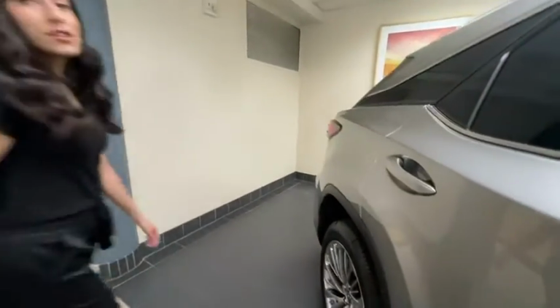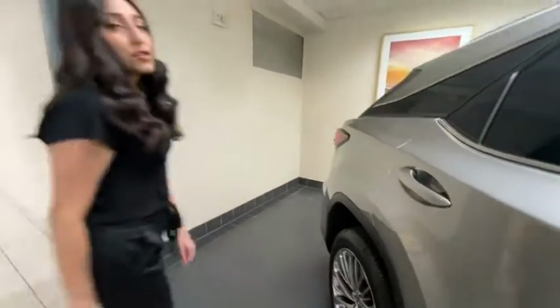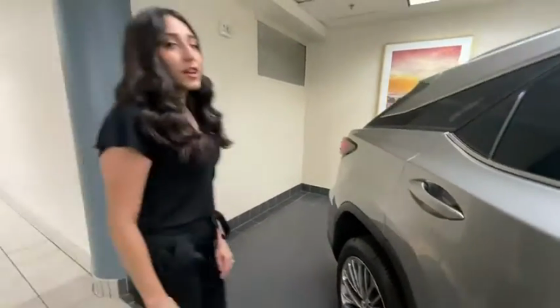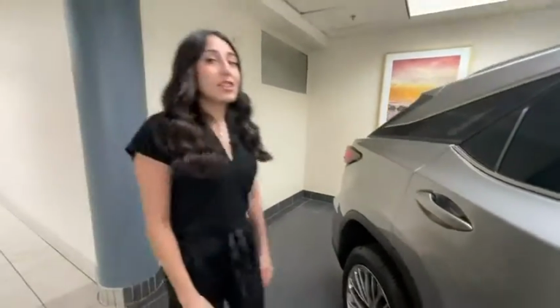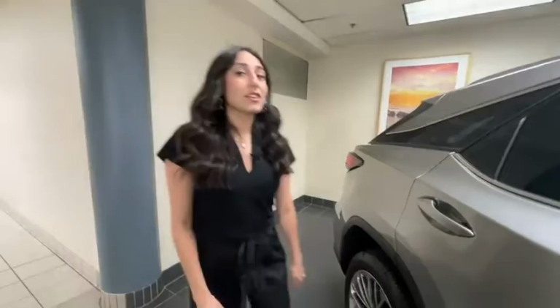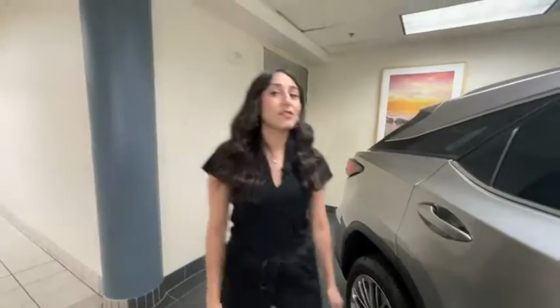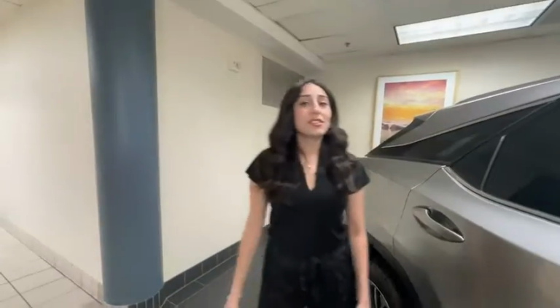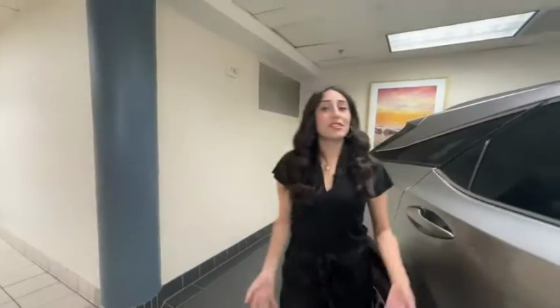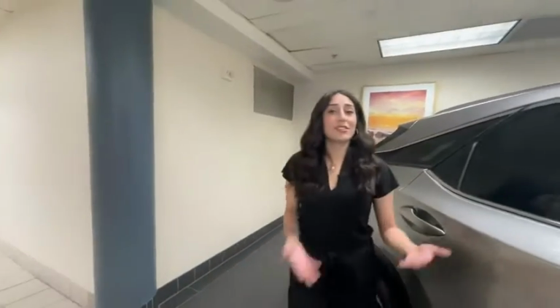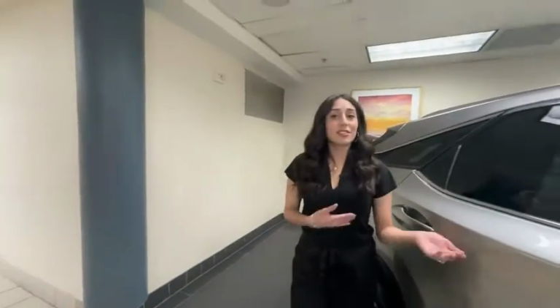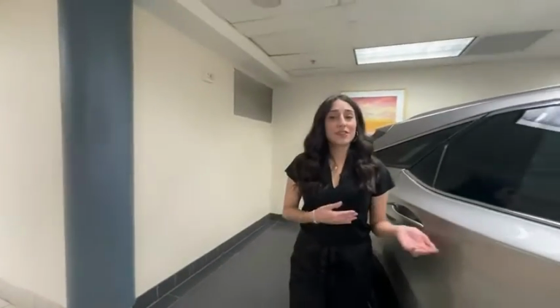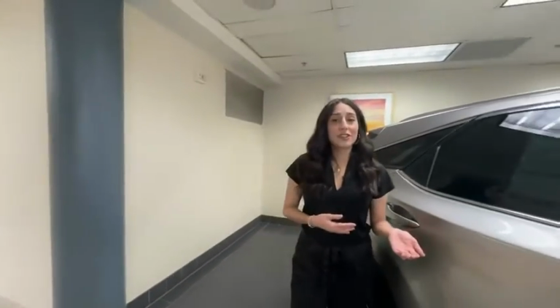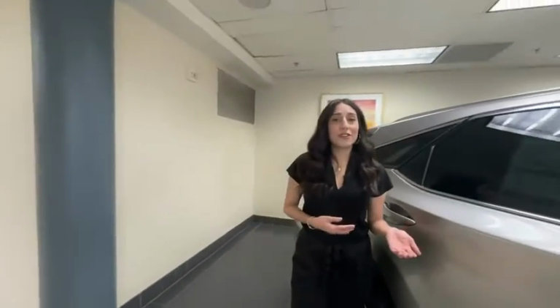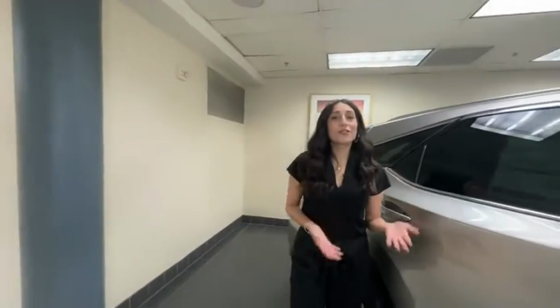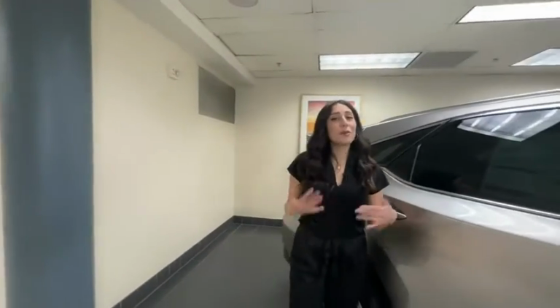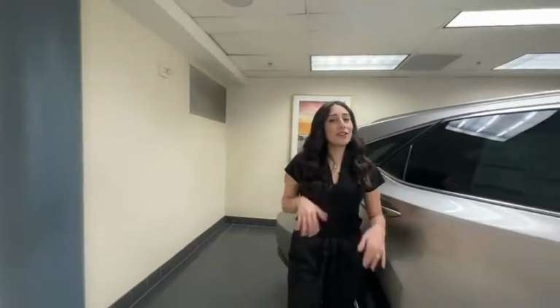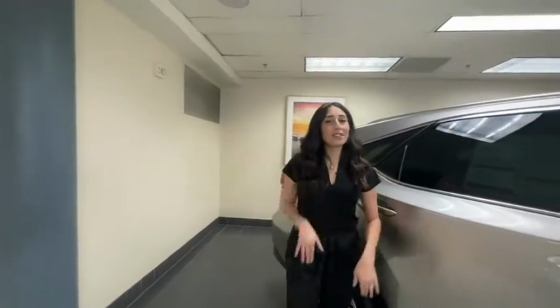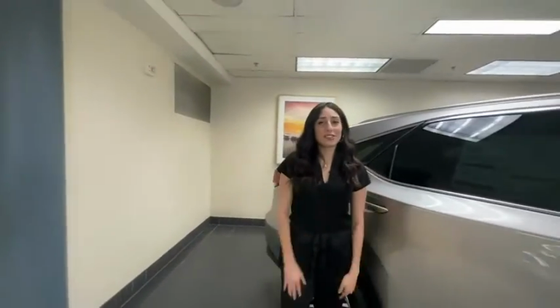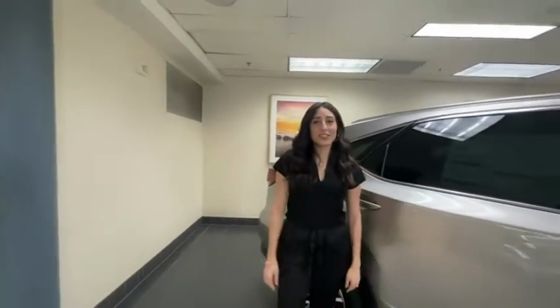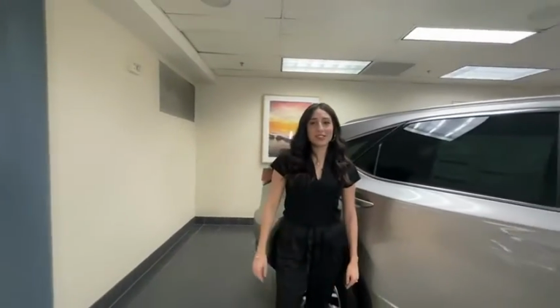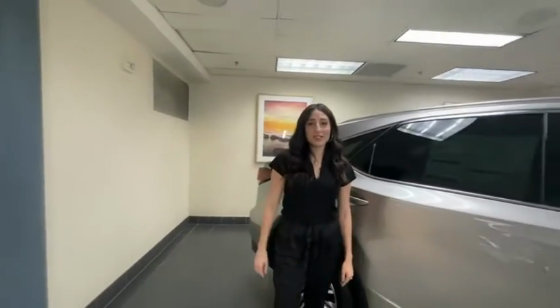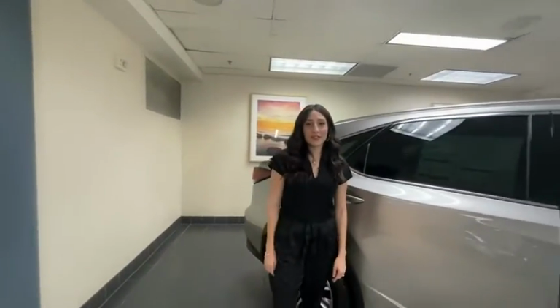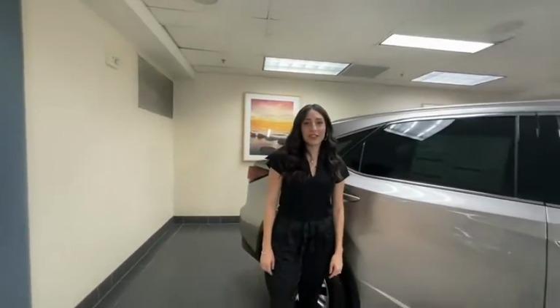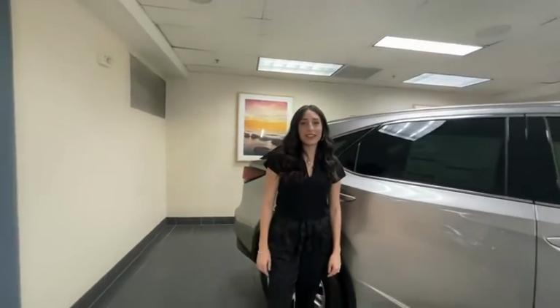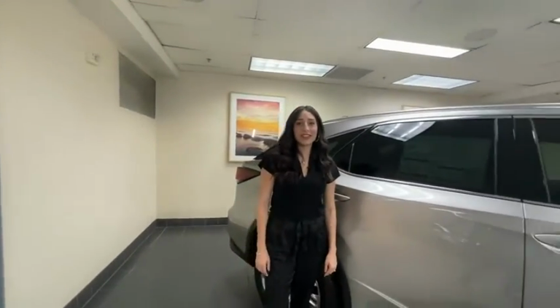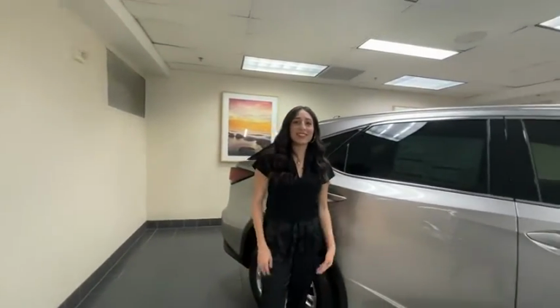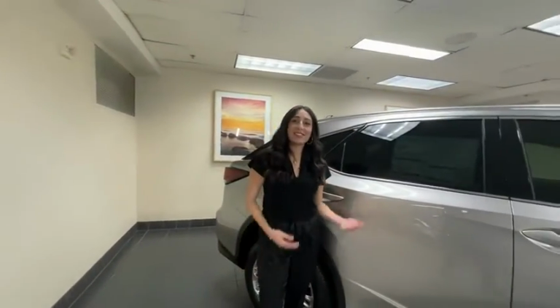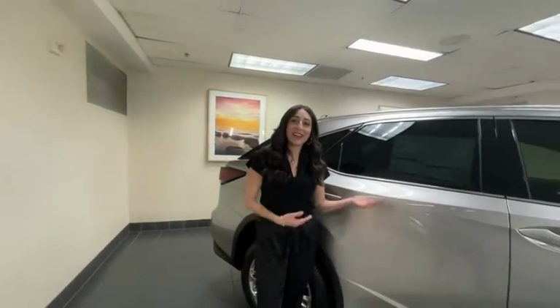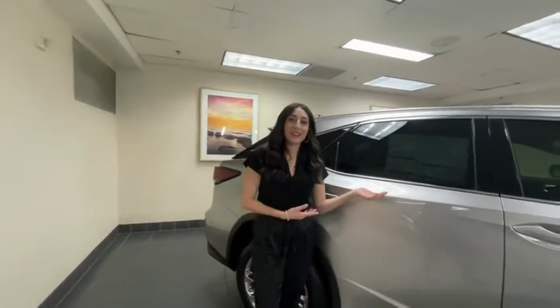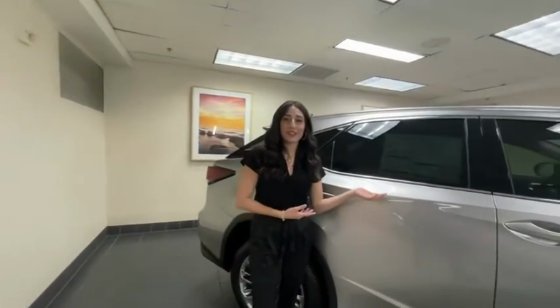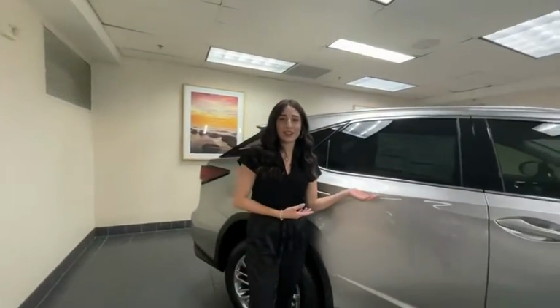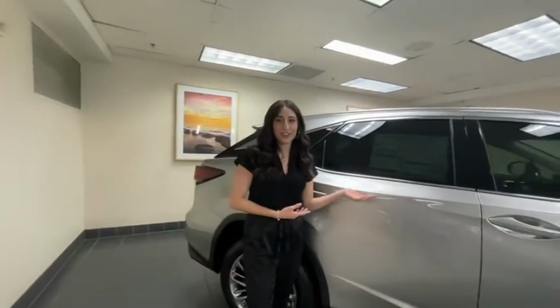So now that you've seen it in this video, come on down to Lexus of Las Vegas and check it out for yourself.